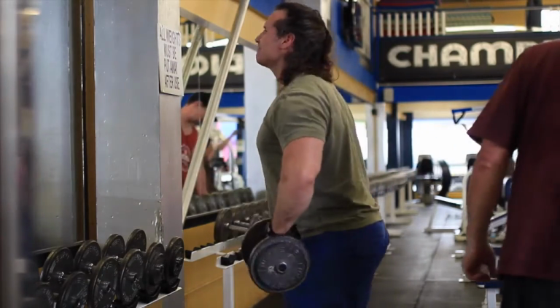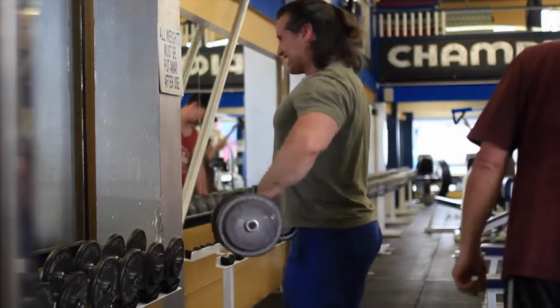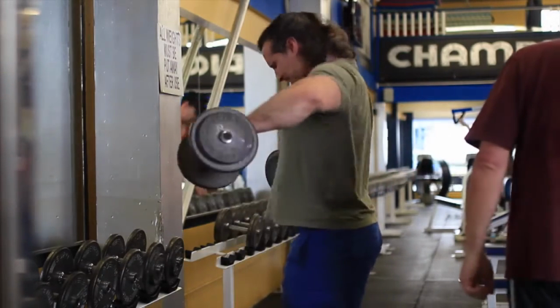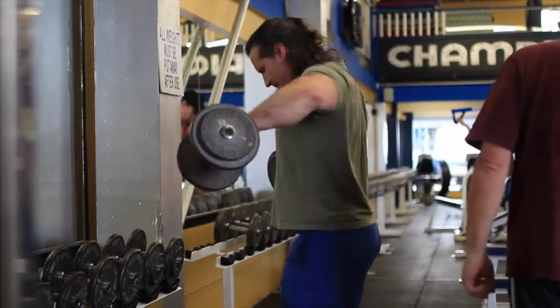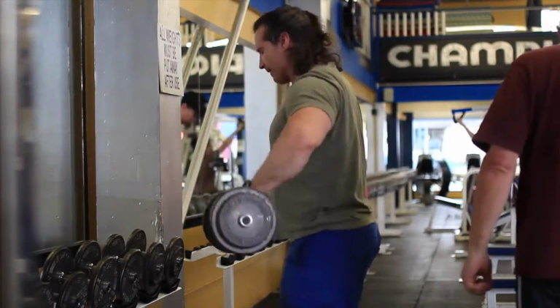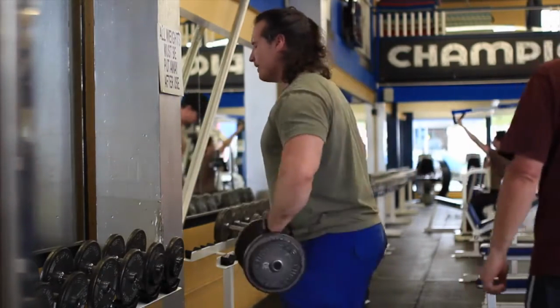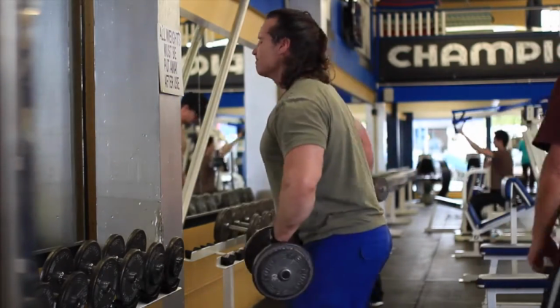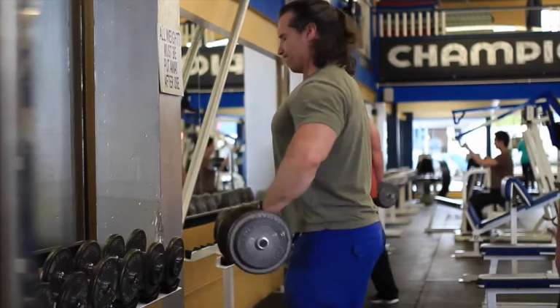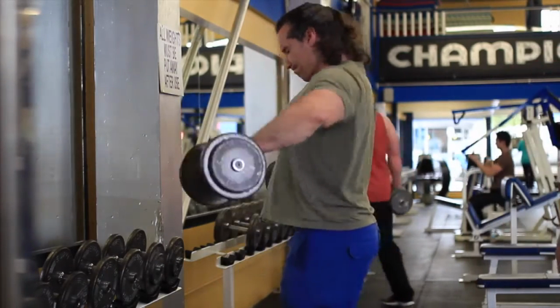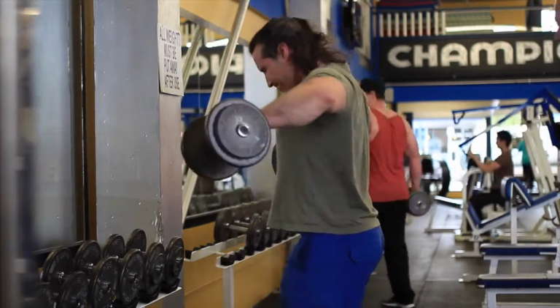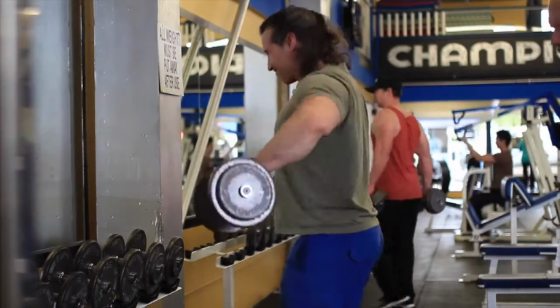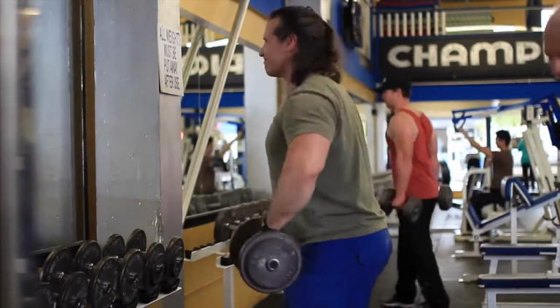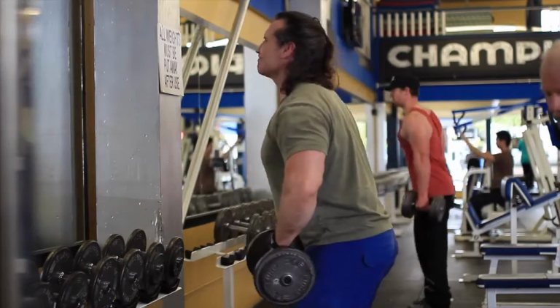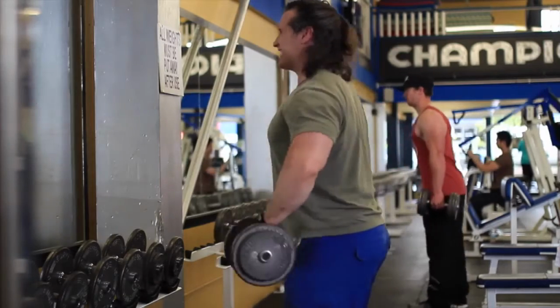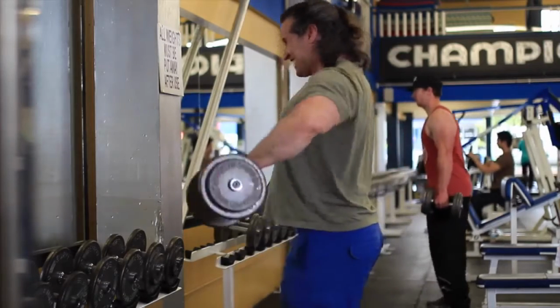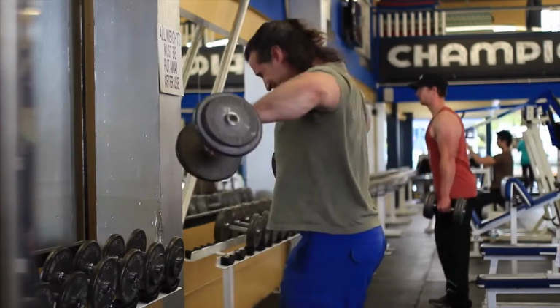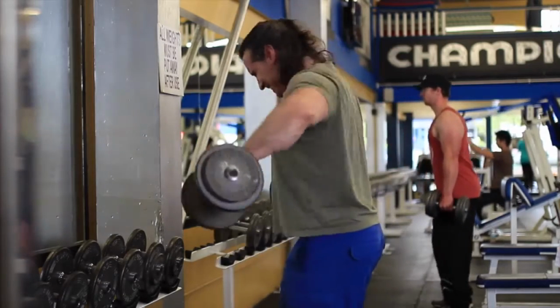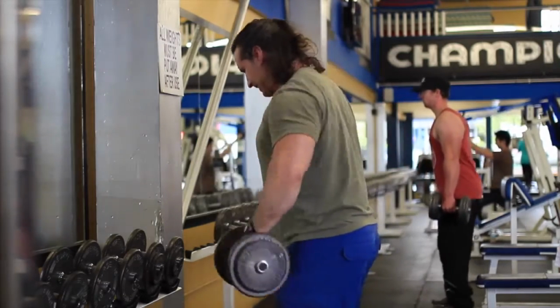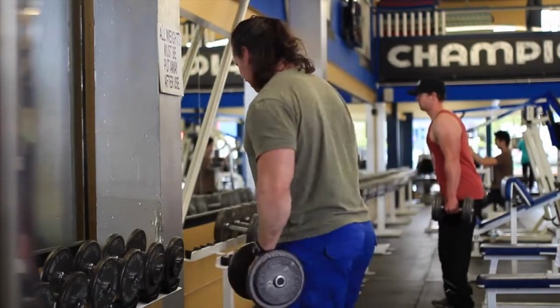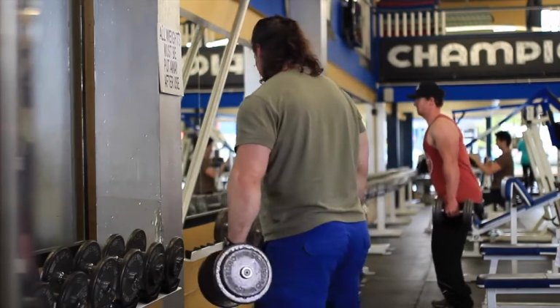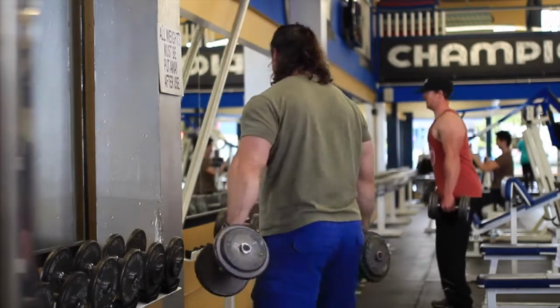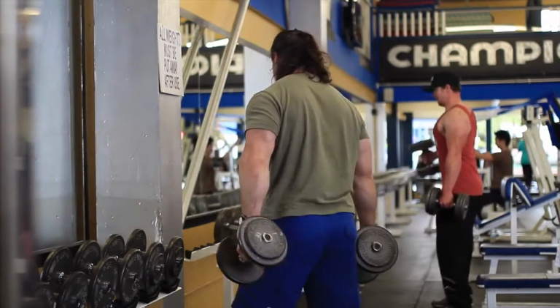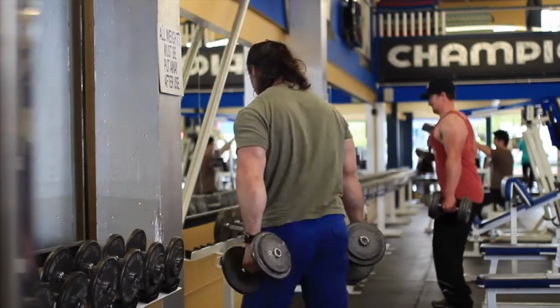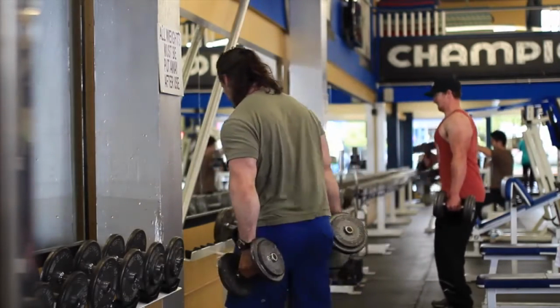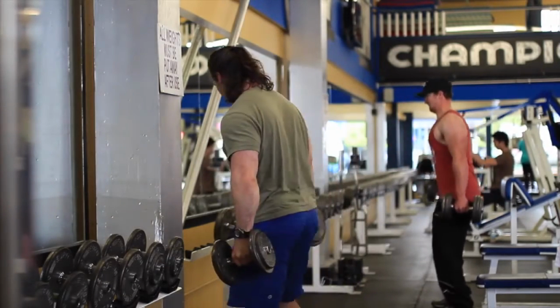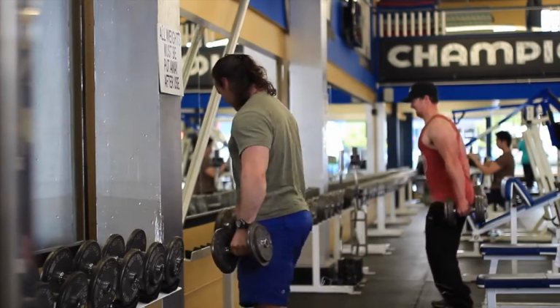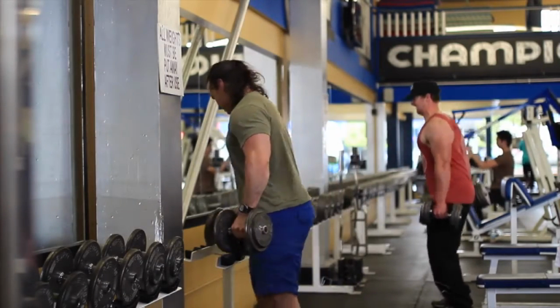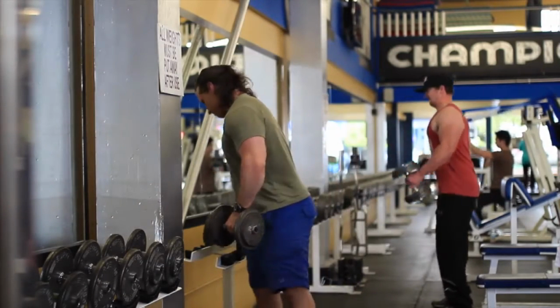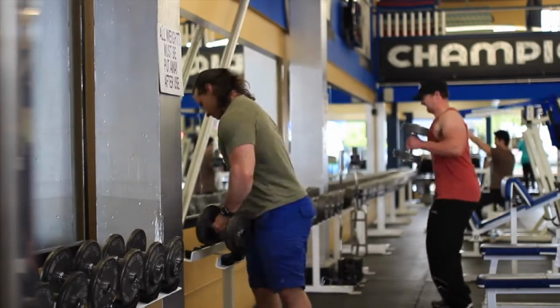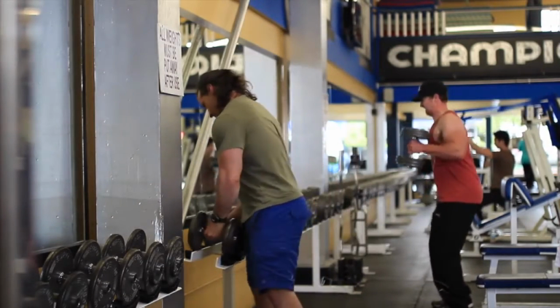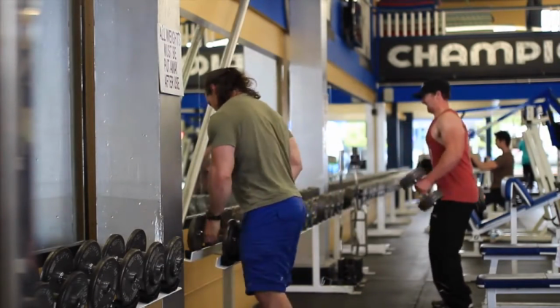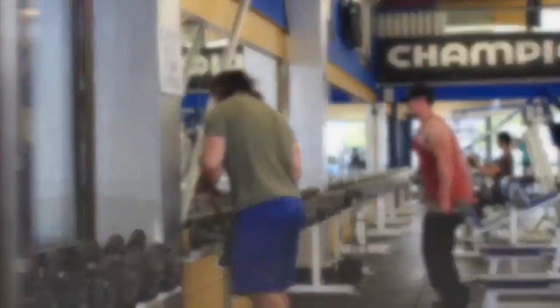I think more than anything I'm probably stalling because I know I have to do some legs. It sure would be a lot nicer to be at the beach right now.